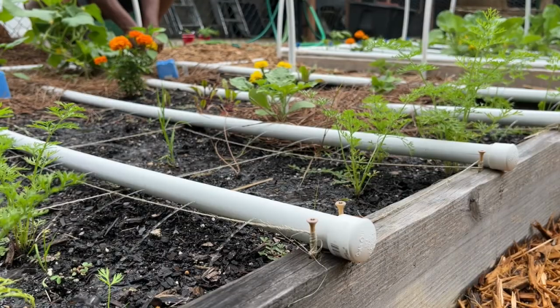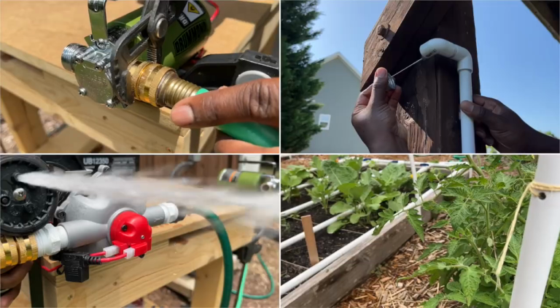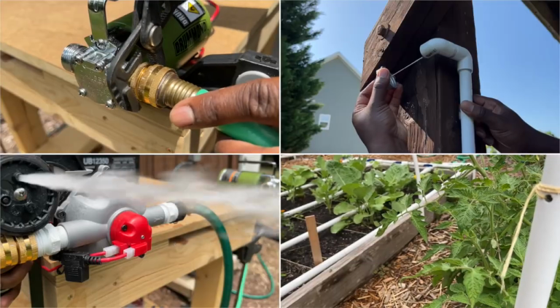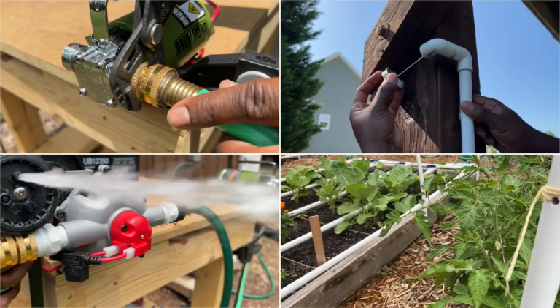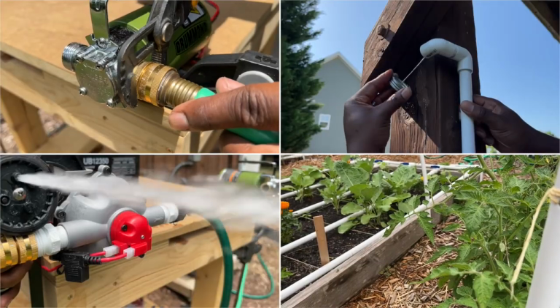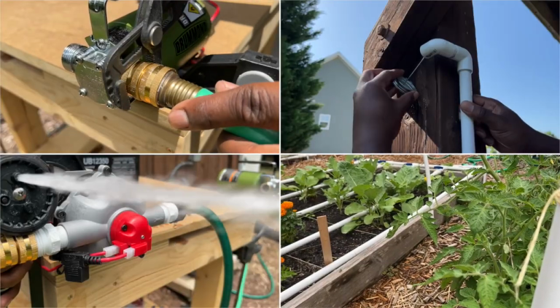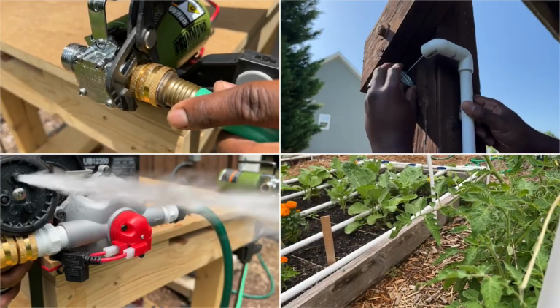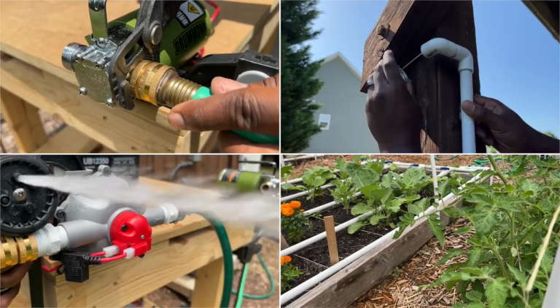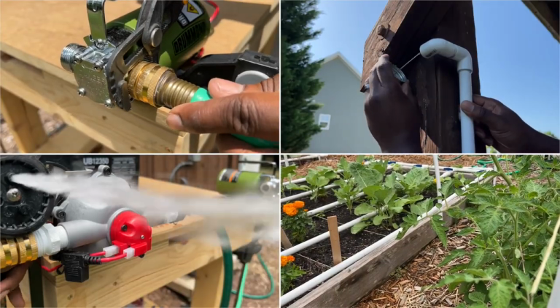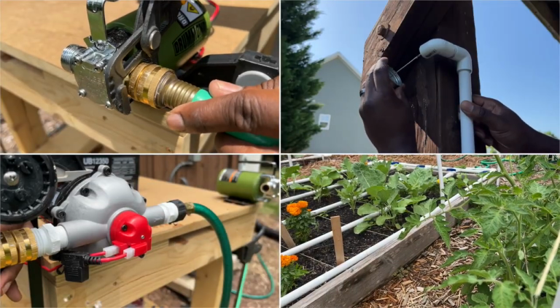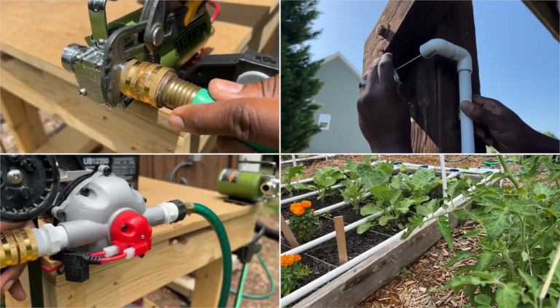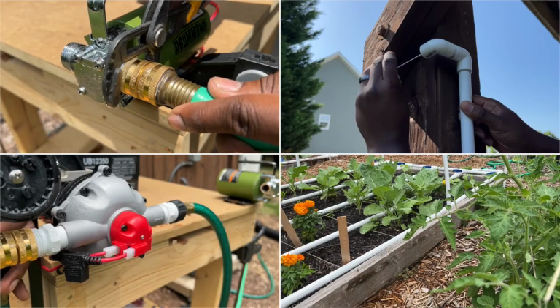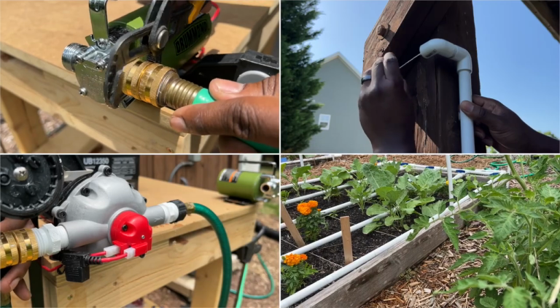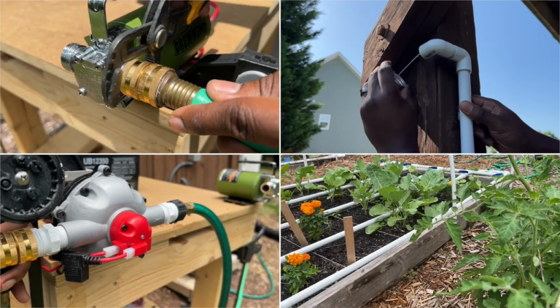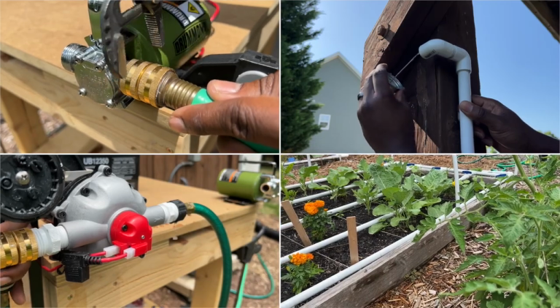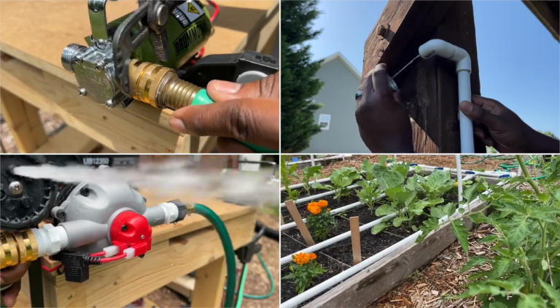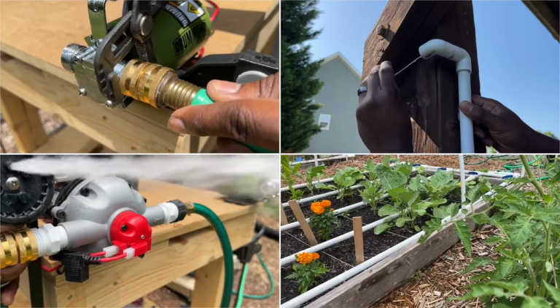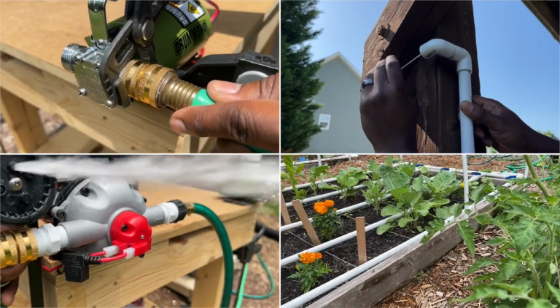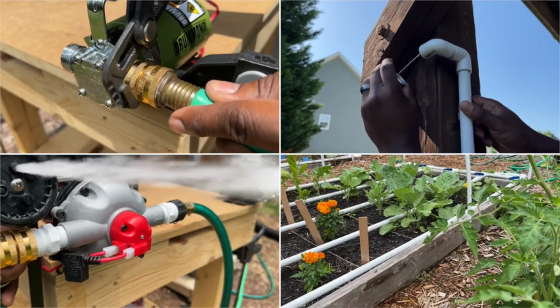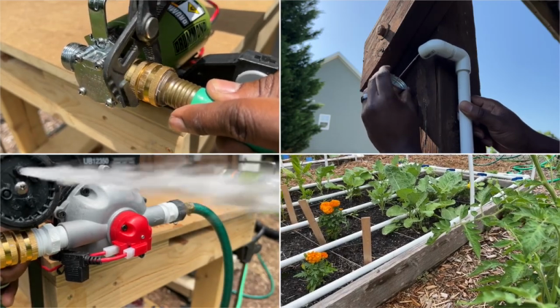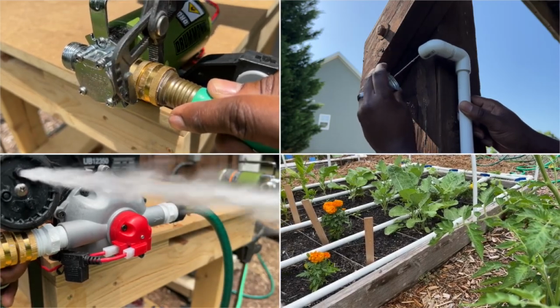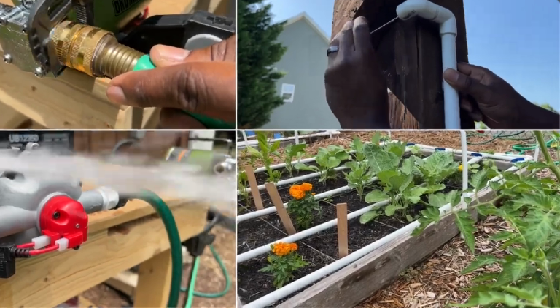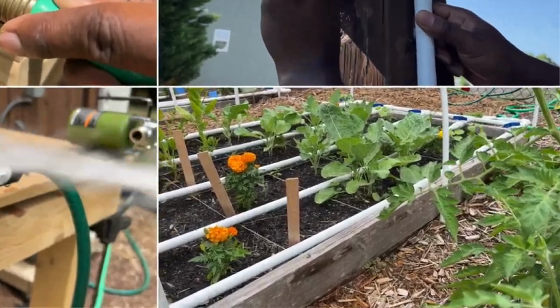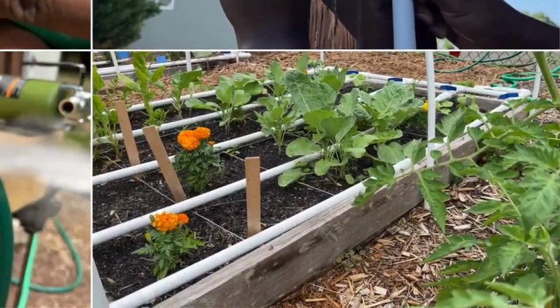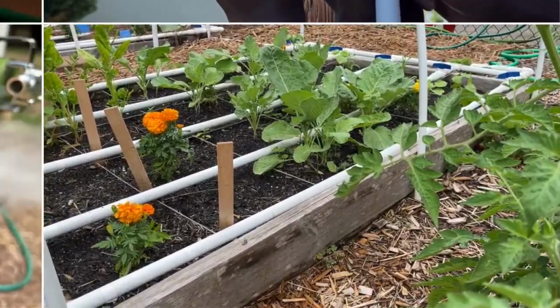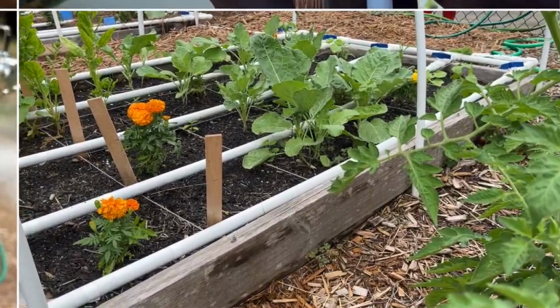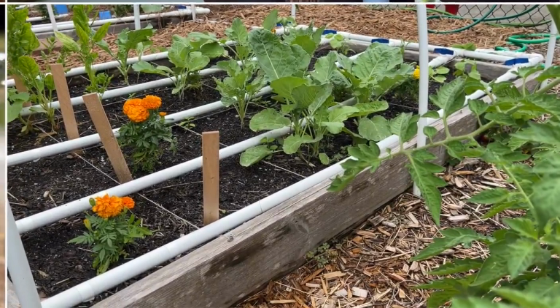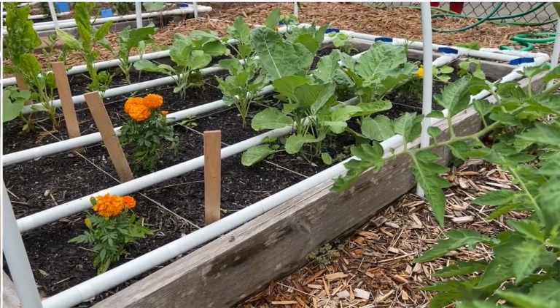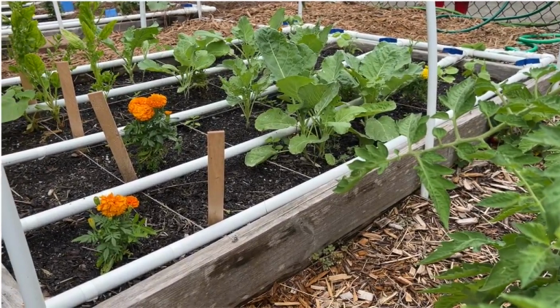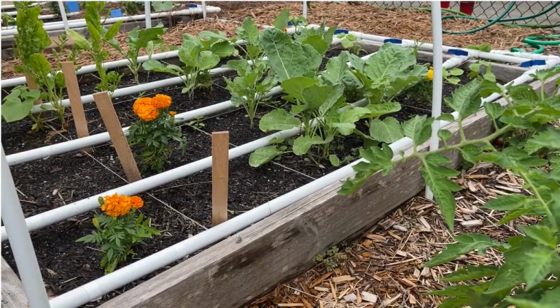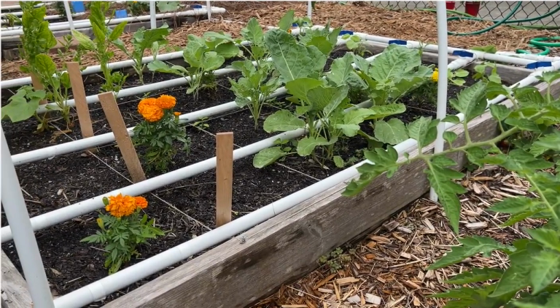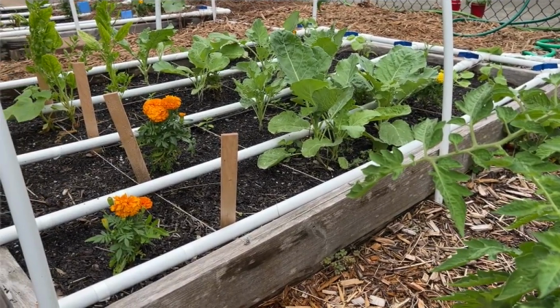So I figured it was time for a water pump upgrade, and I figured I would bring you along for the journey — so let's jump right into it.